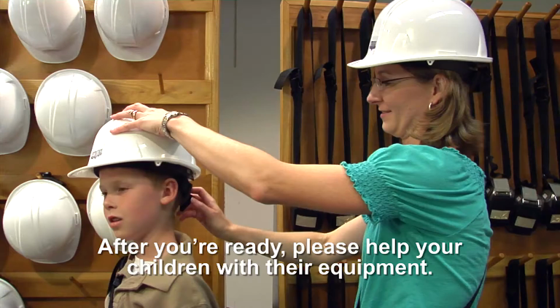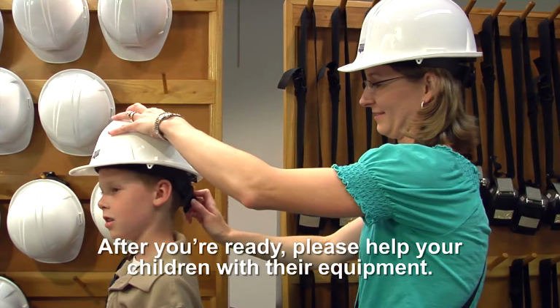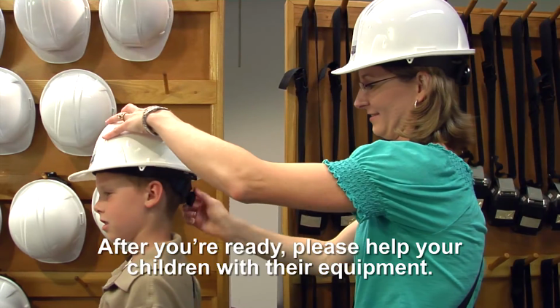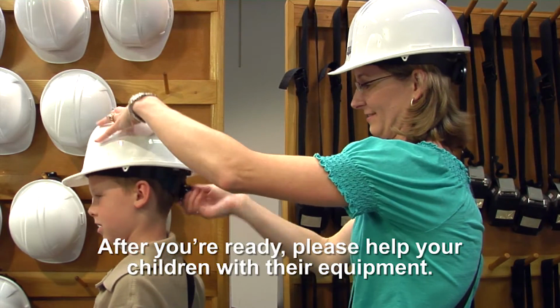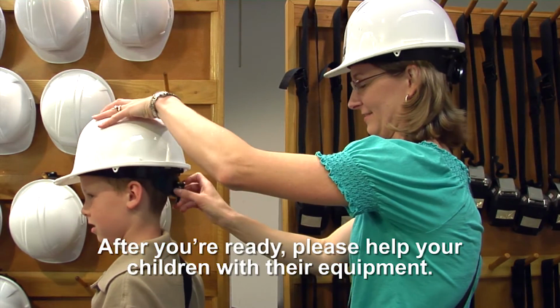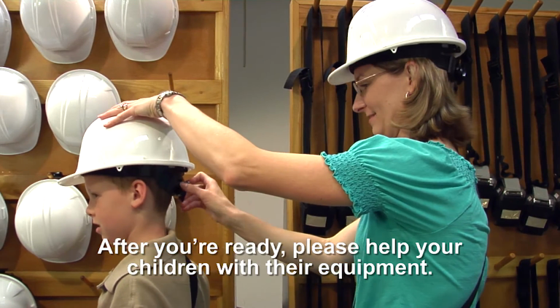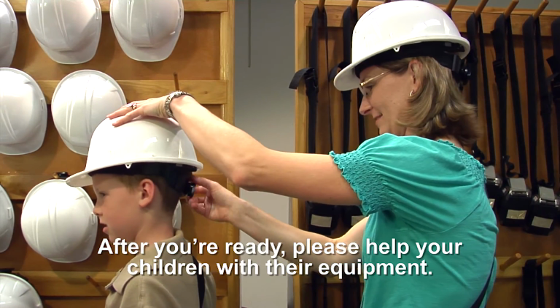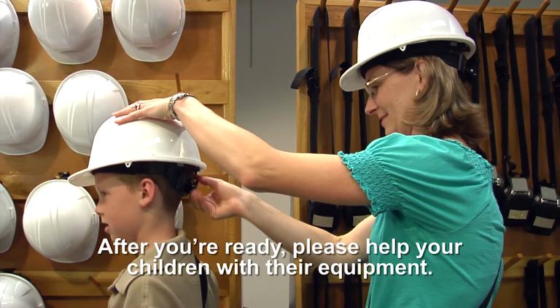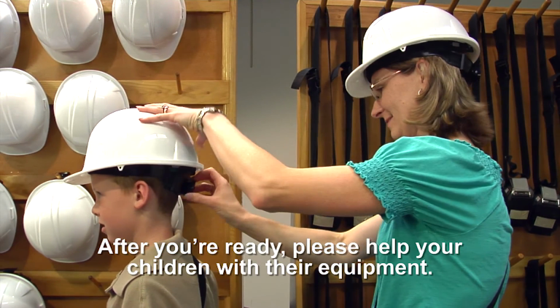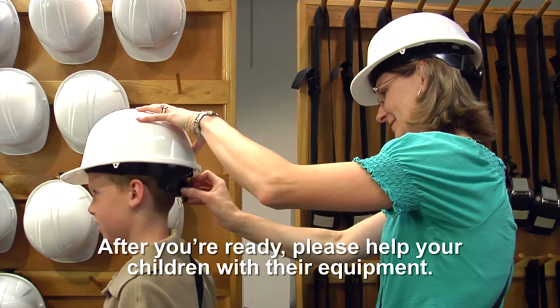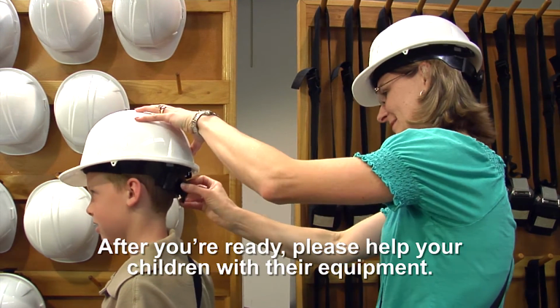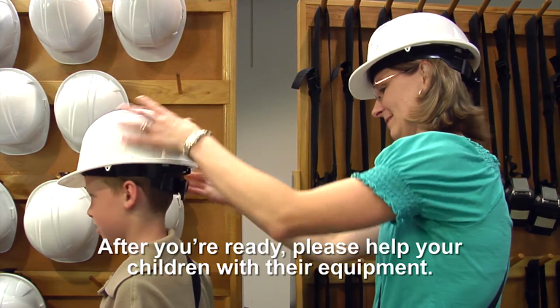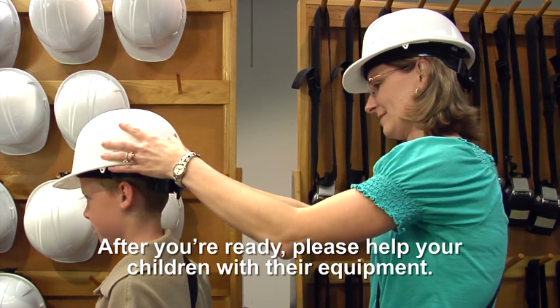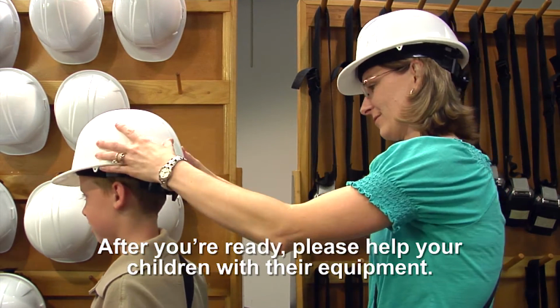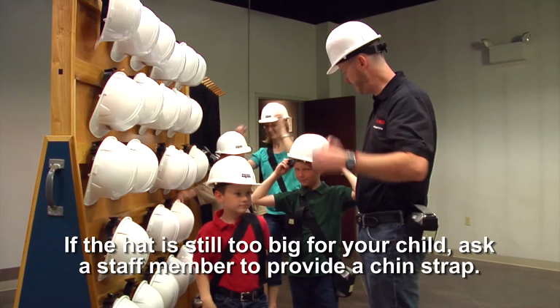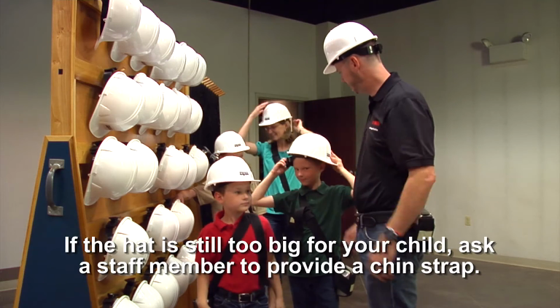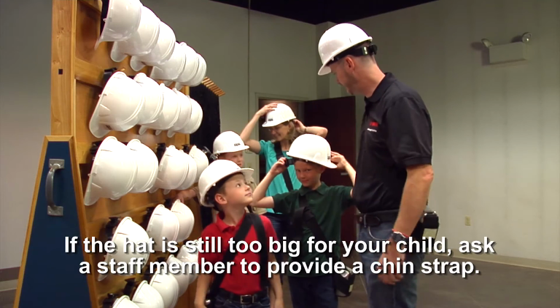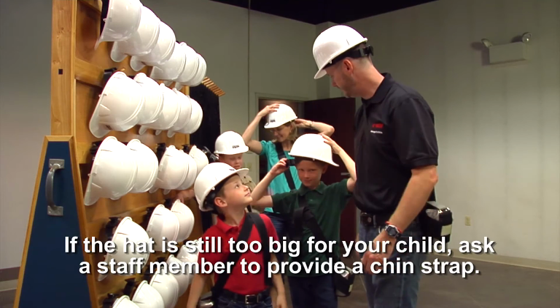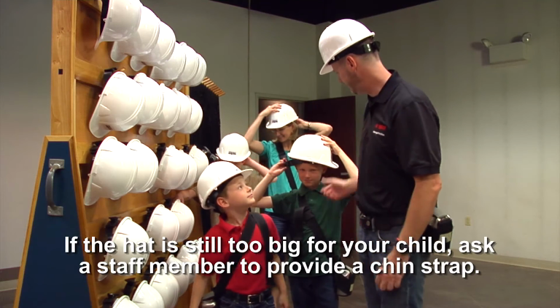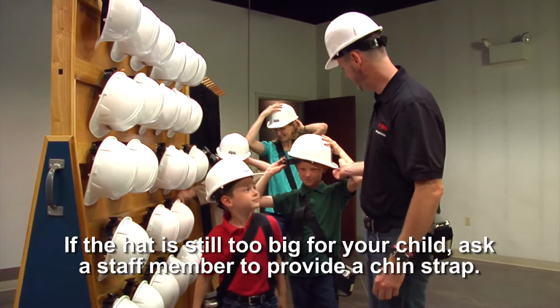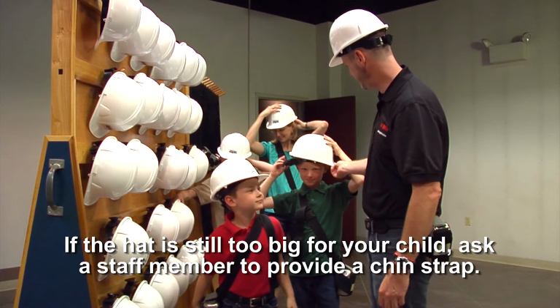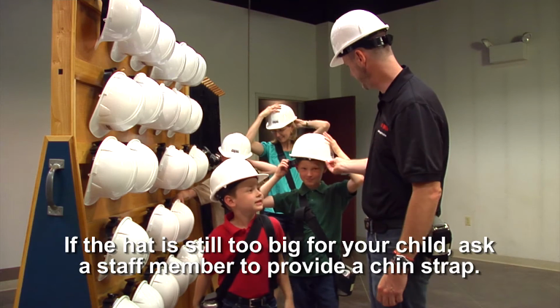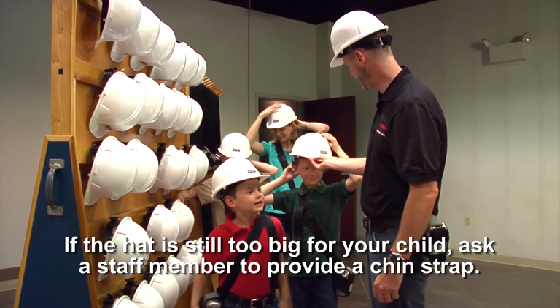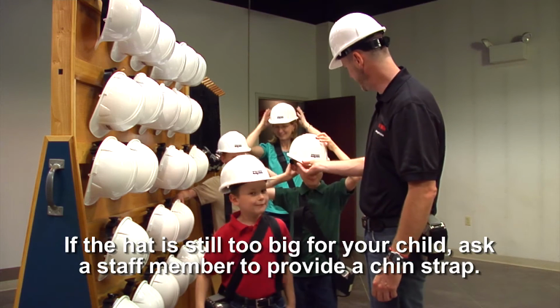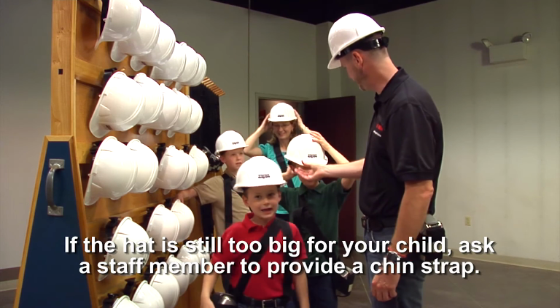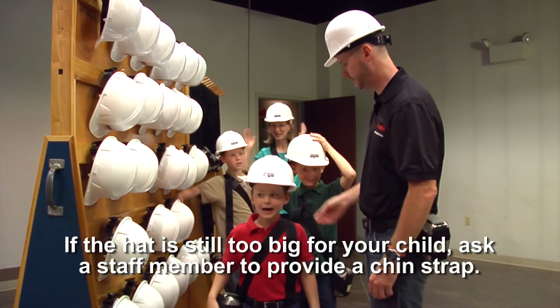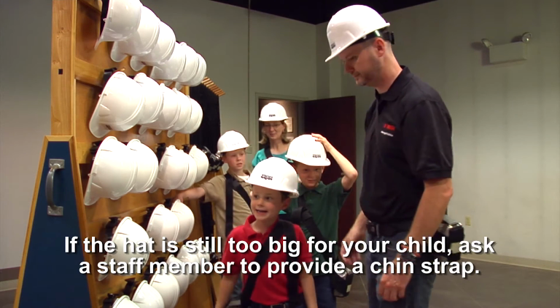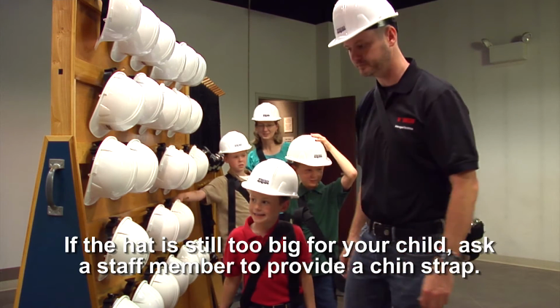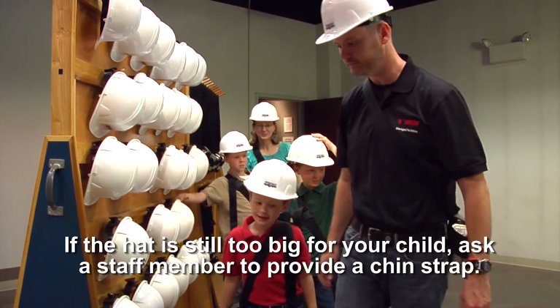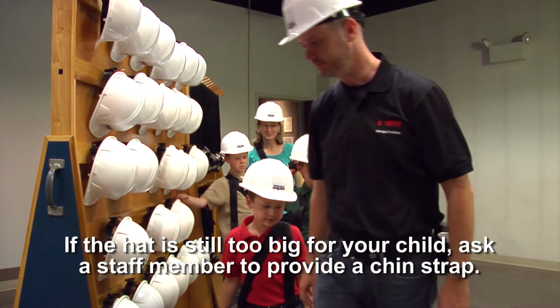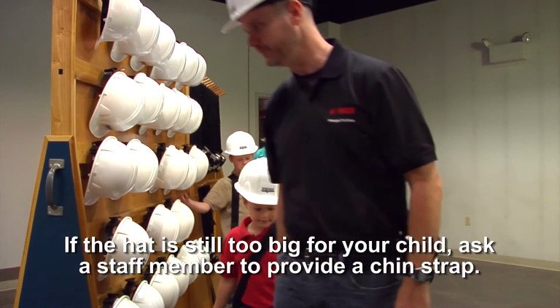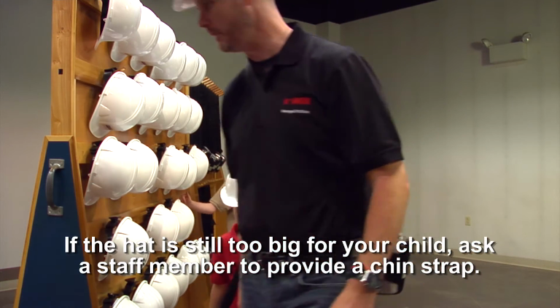After you're ready, please help your children with their equipment. If the hat is still too big for your child, ask a staff member to provide a chin strap.